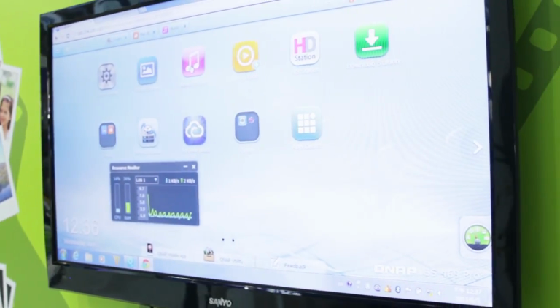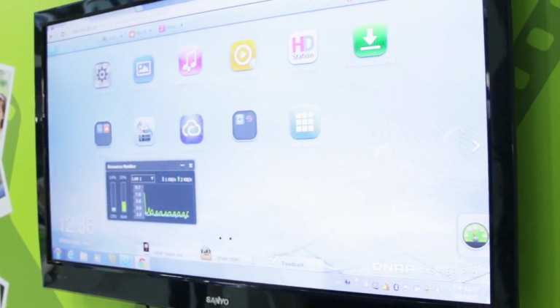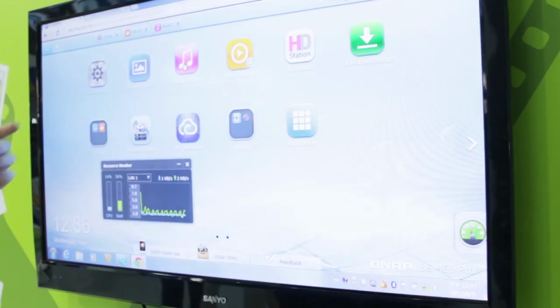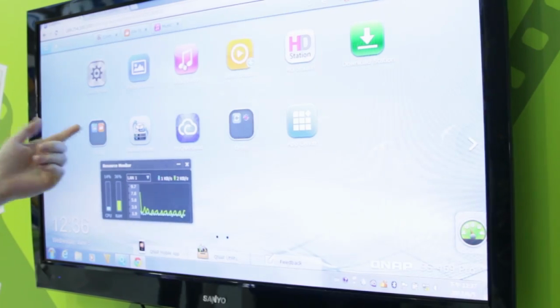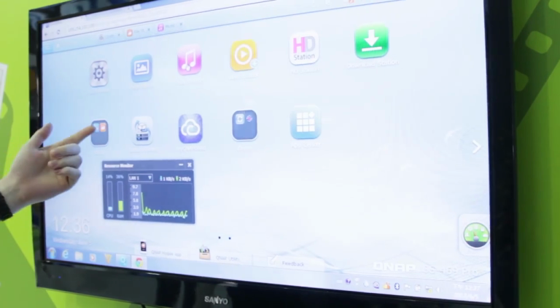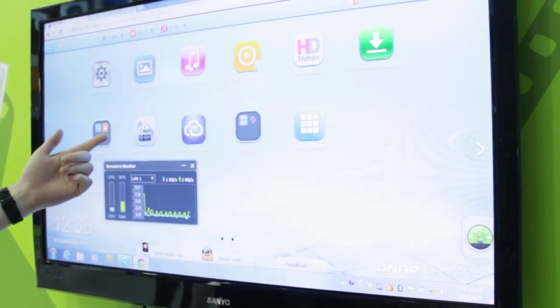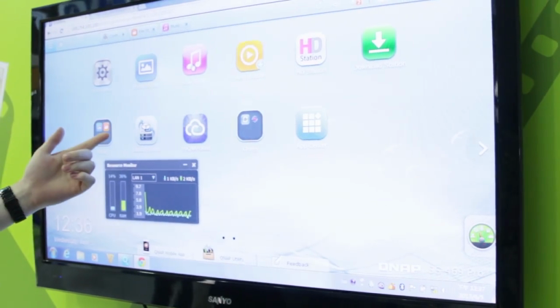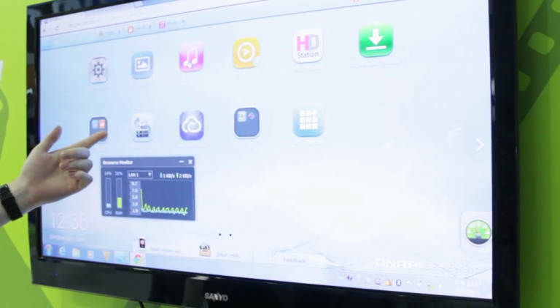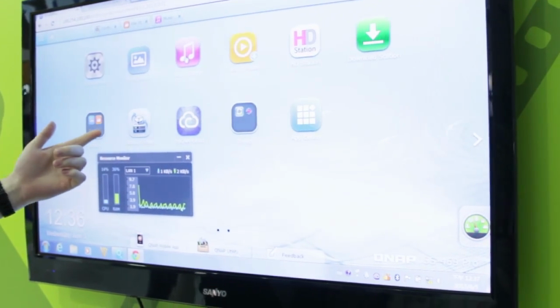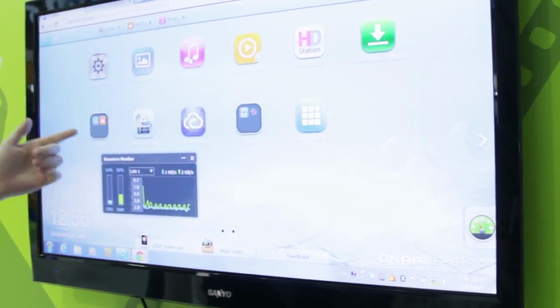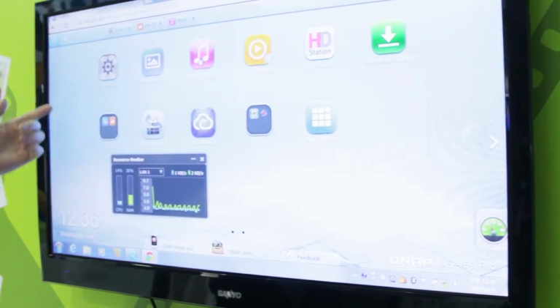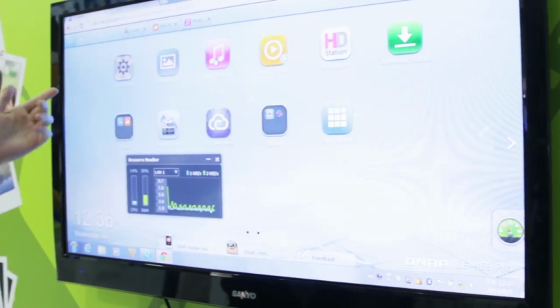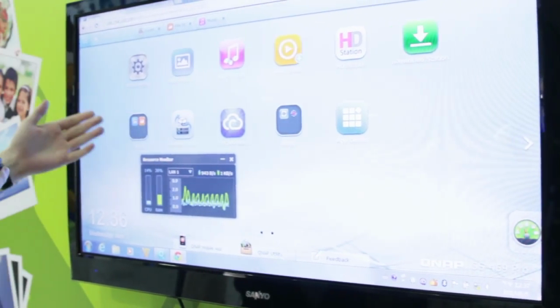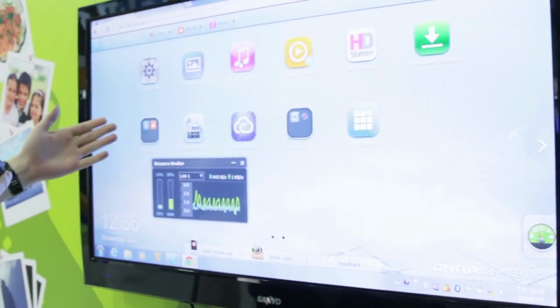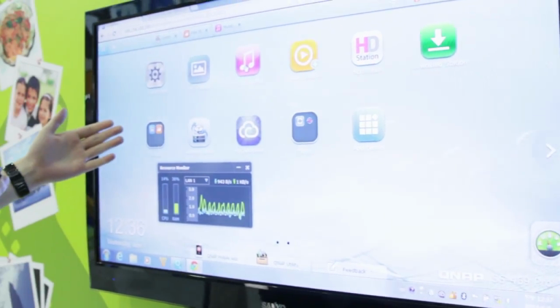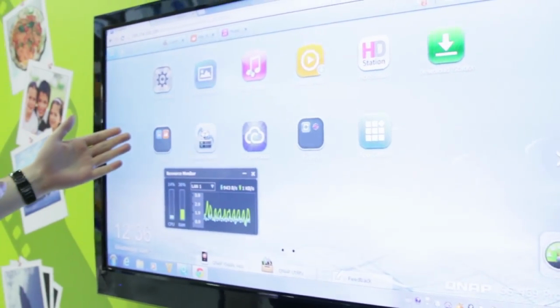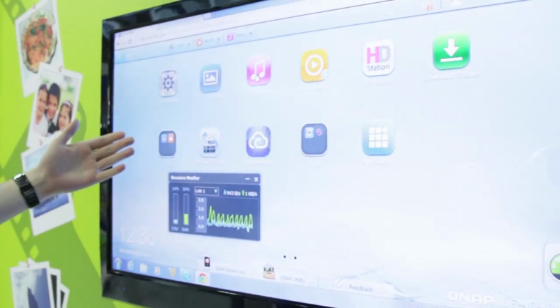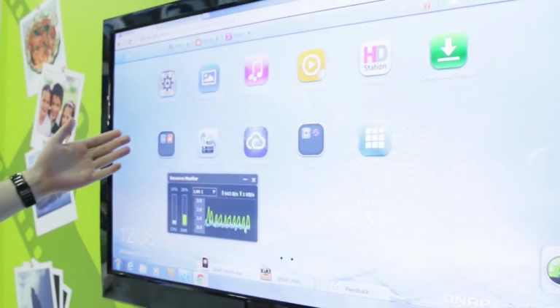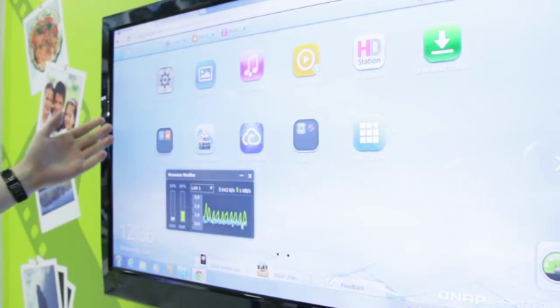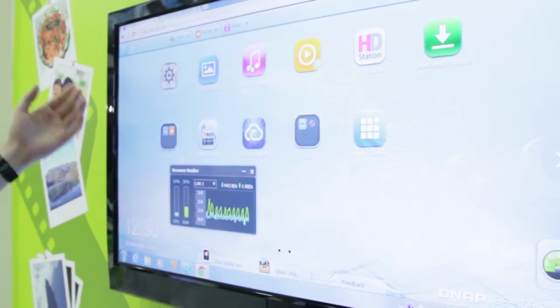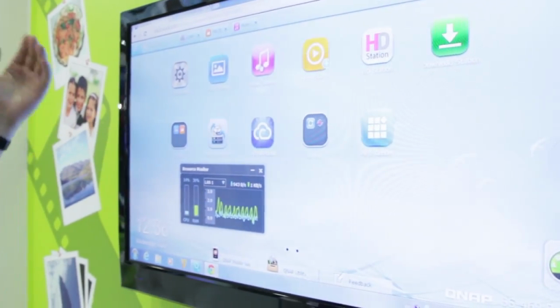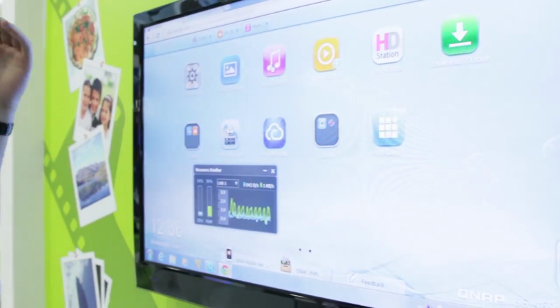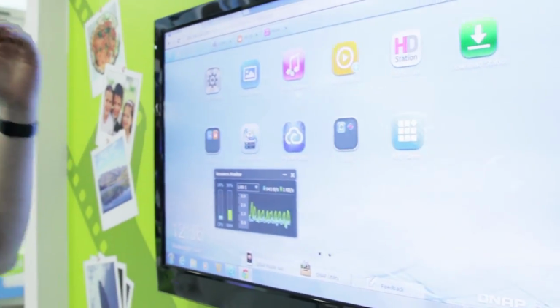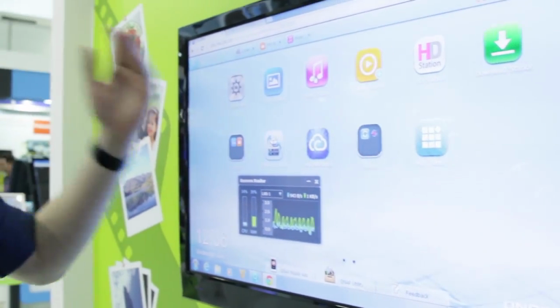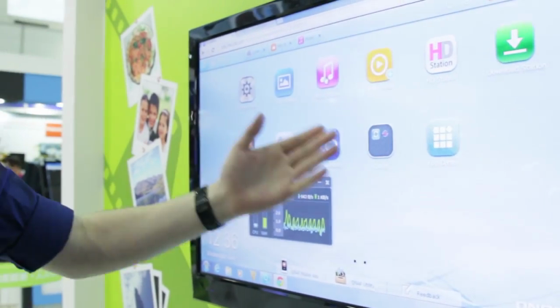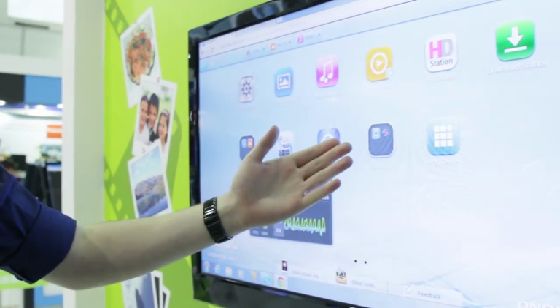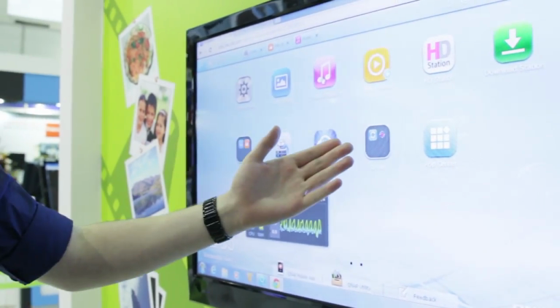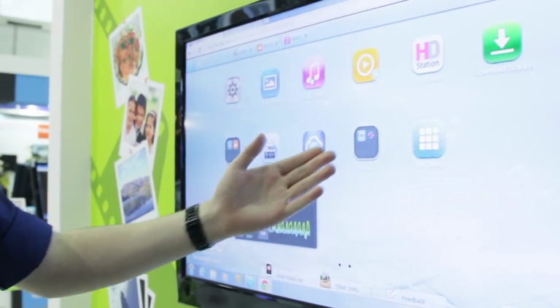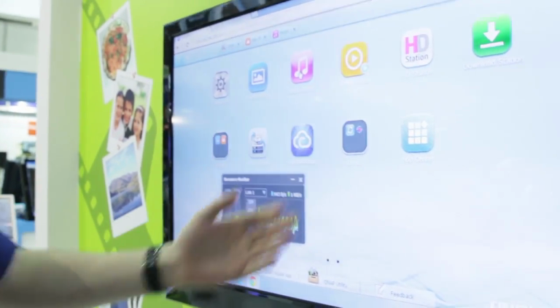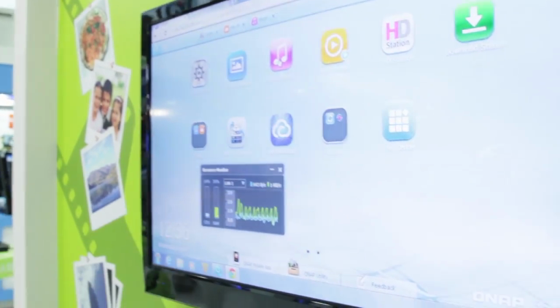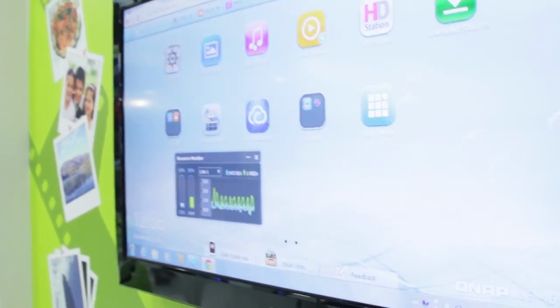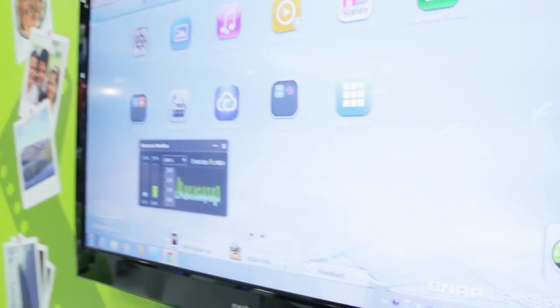You can have it back up for you, you can set up group files, and there are different apps you can download for it.